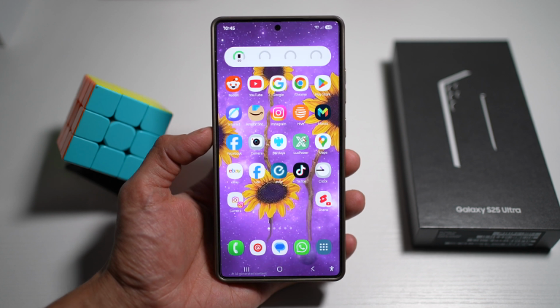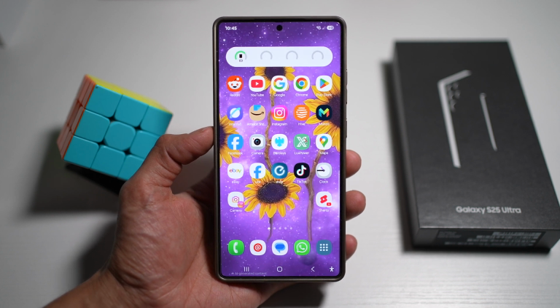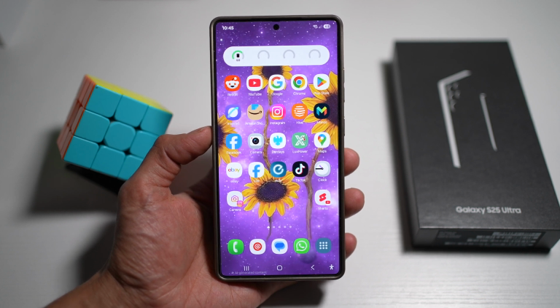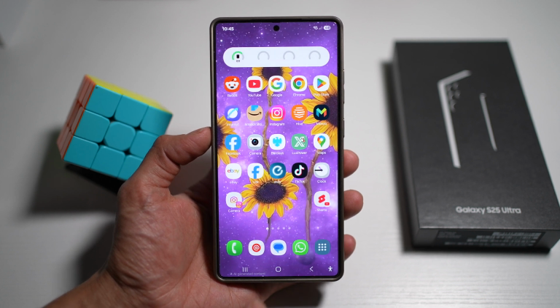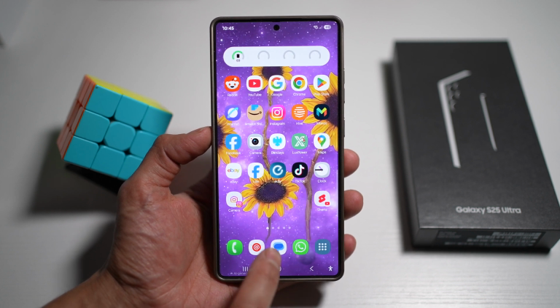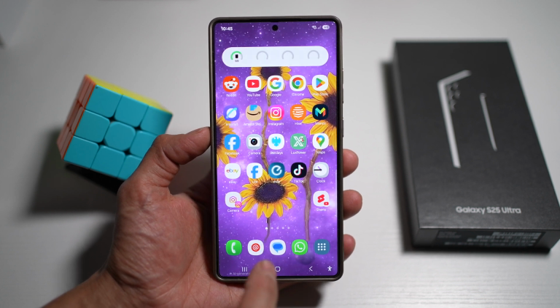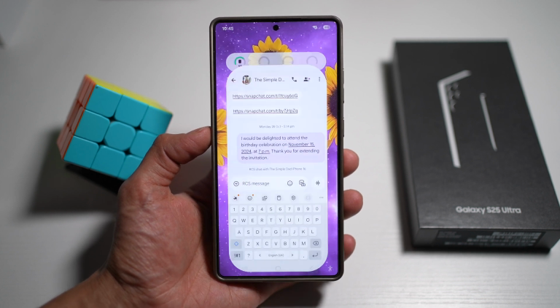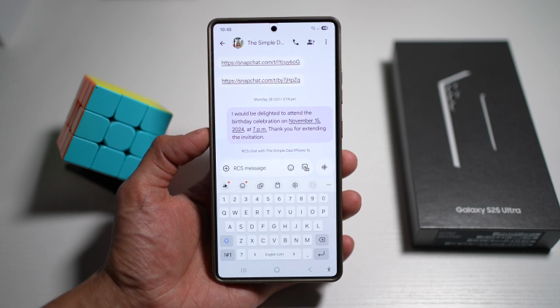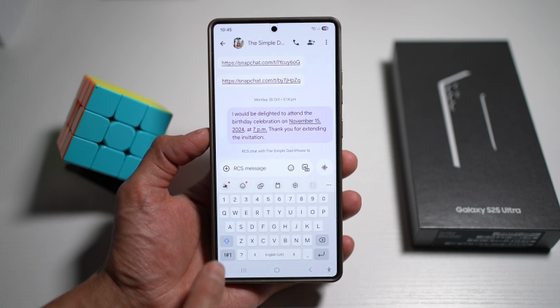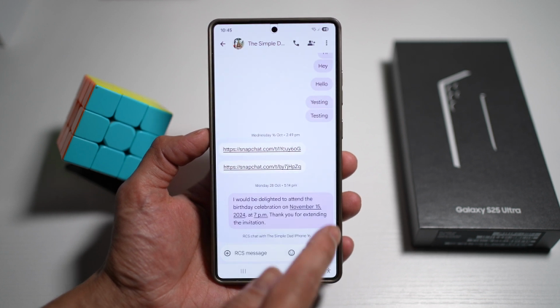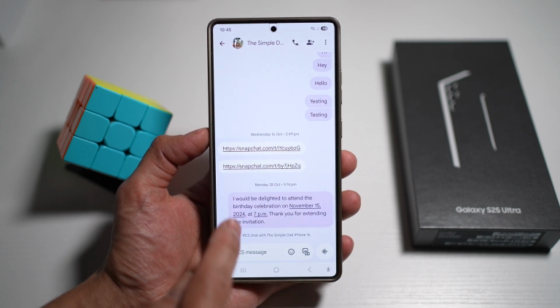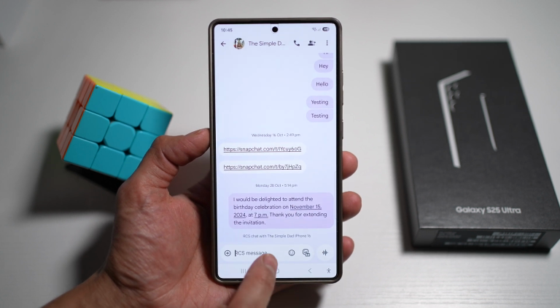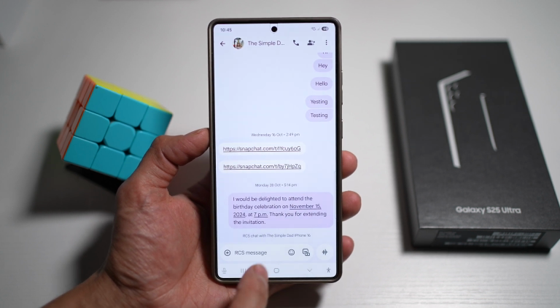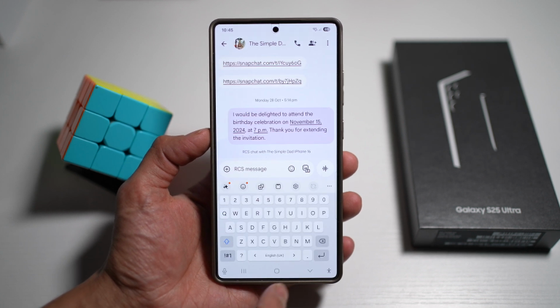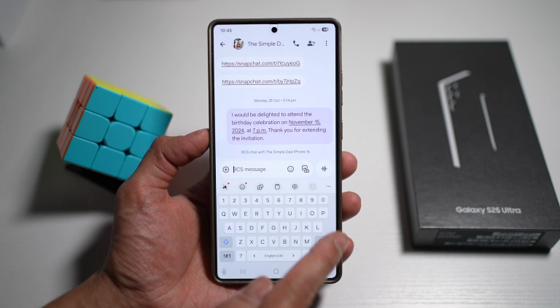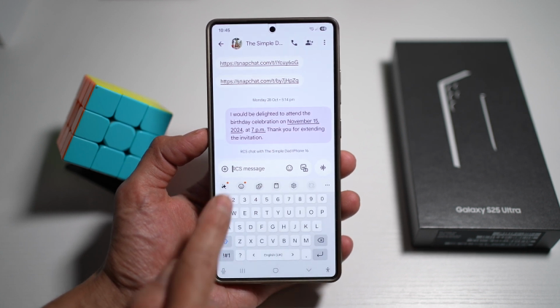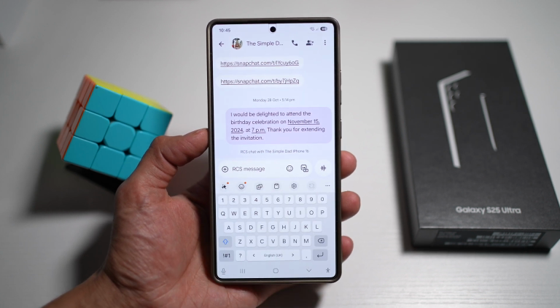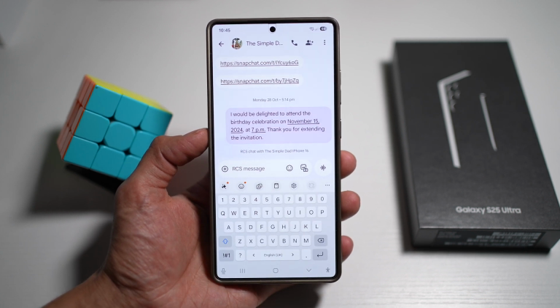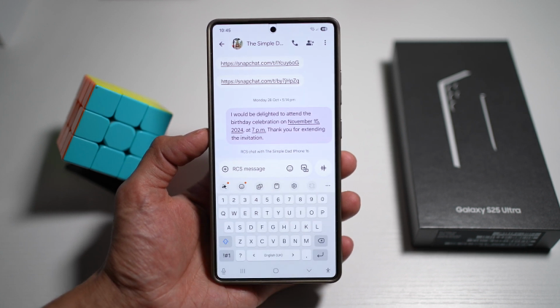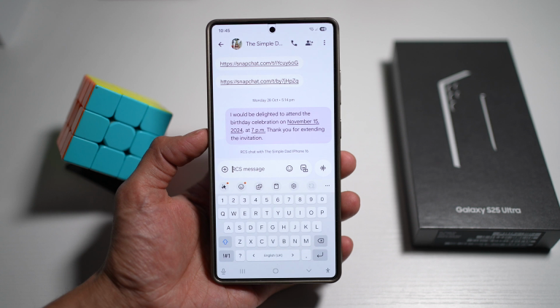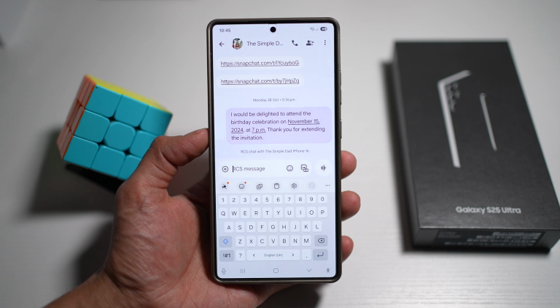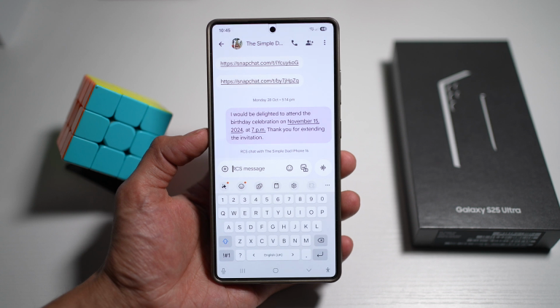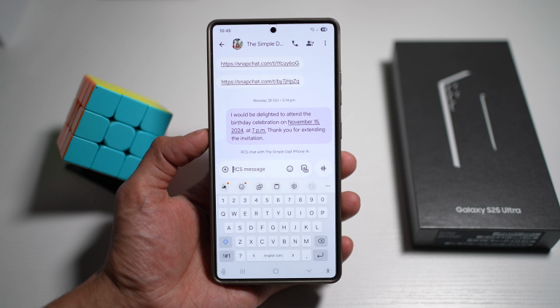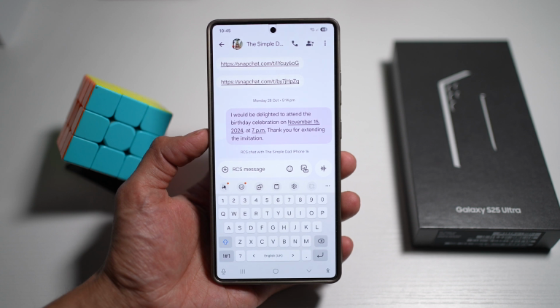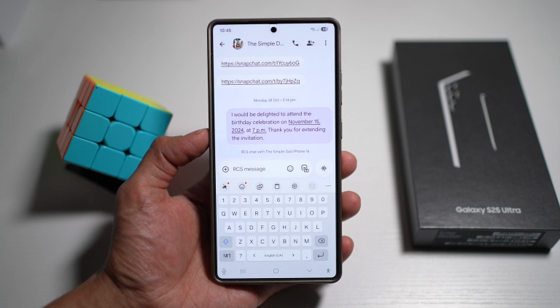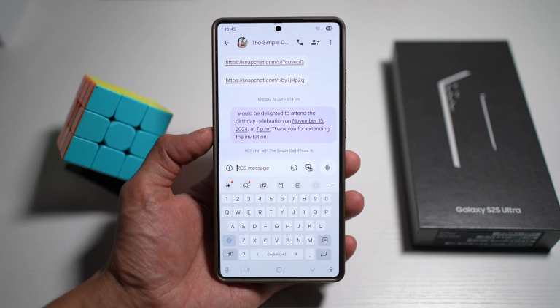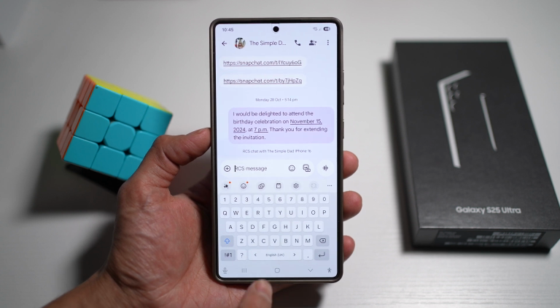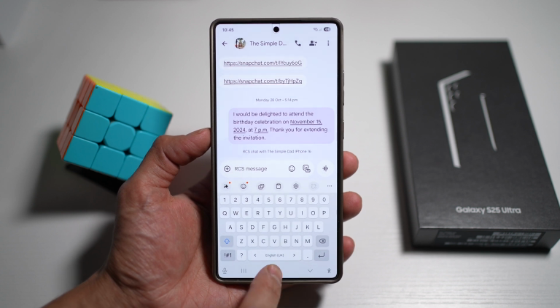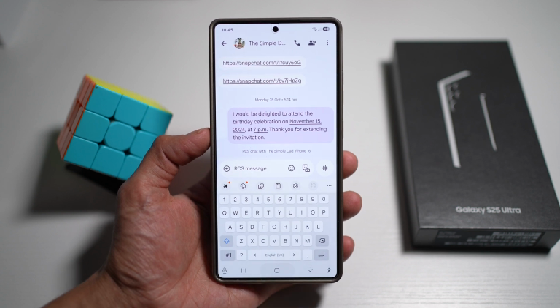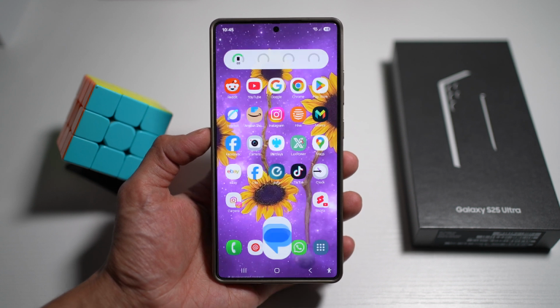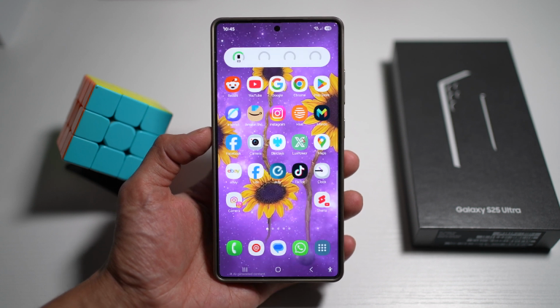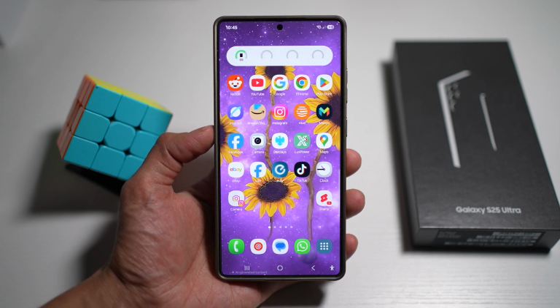So as you can see, currently your keyboard is this style here, which is very plain and normal. So if you want to personalize this, let me show you how to do this.